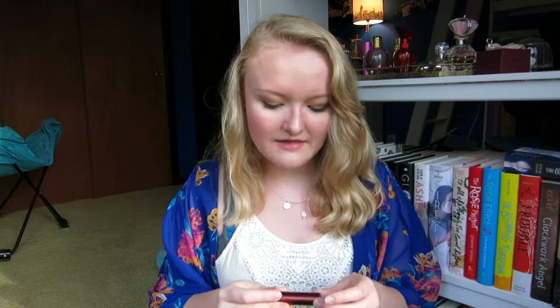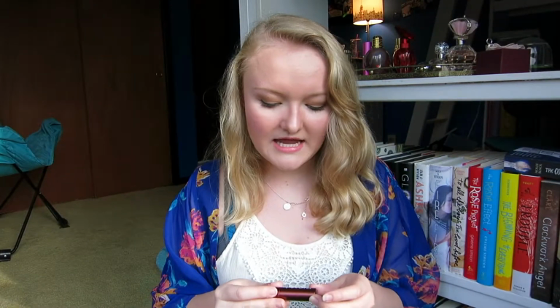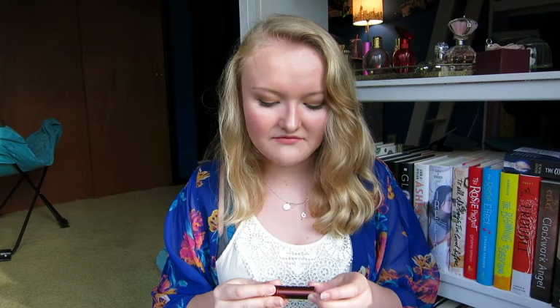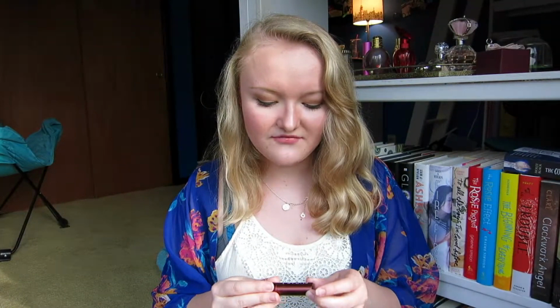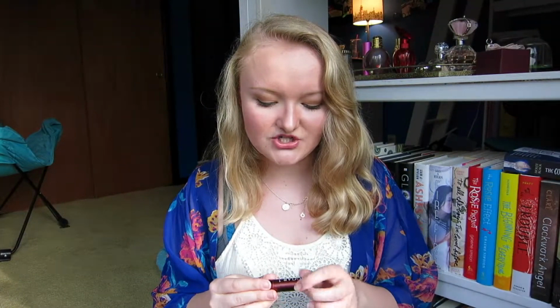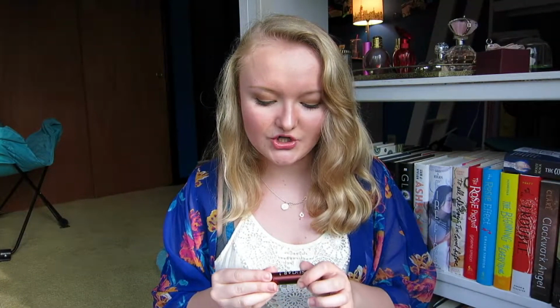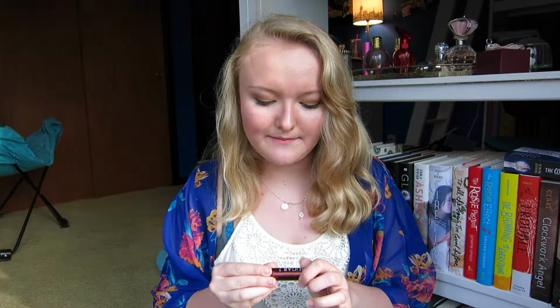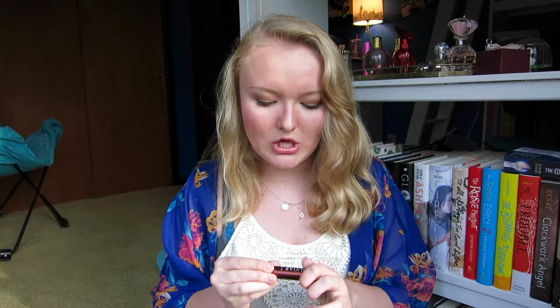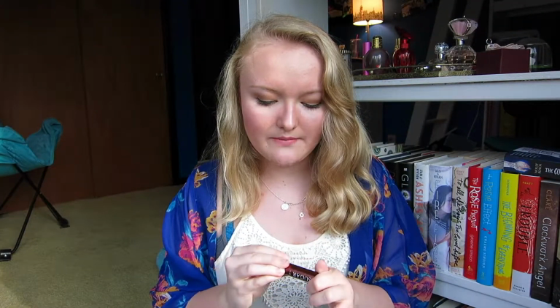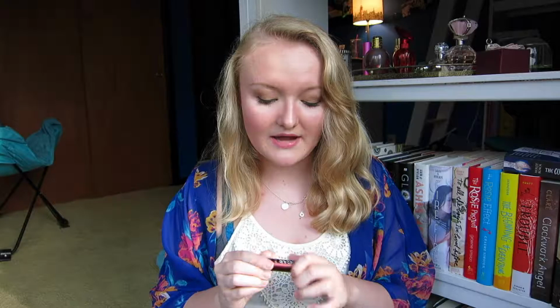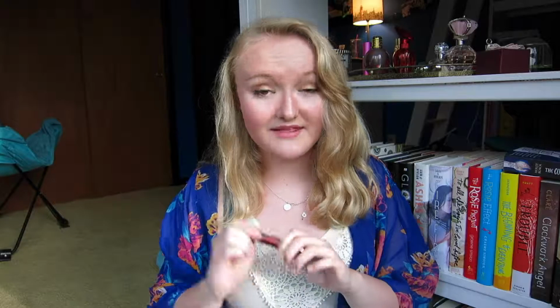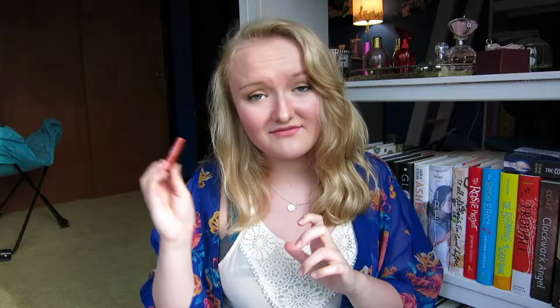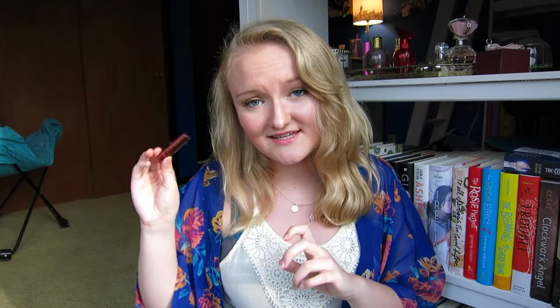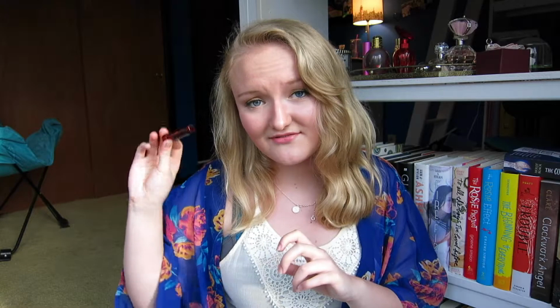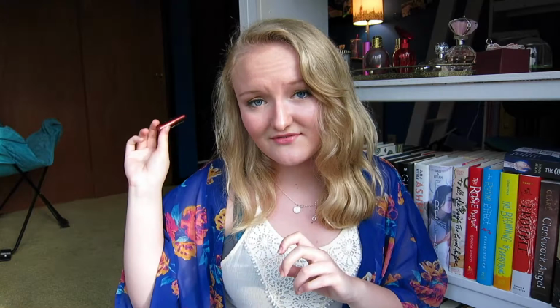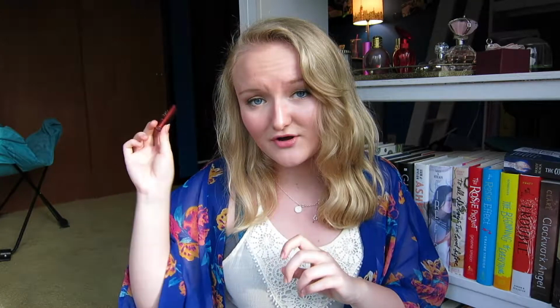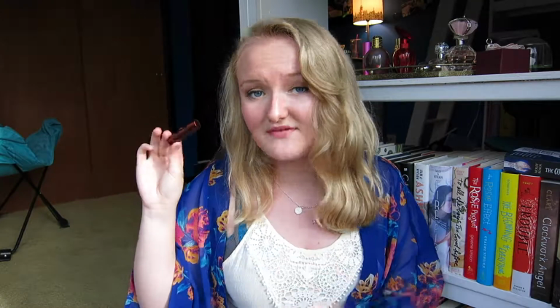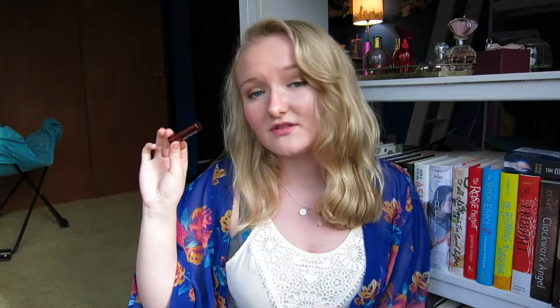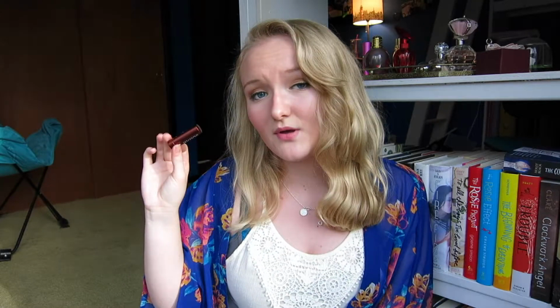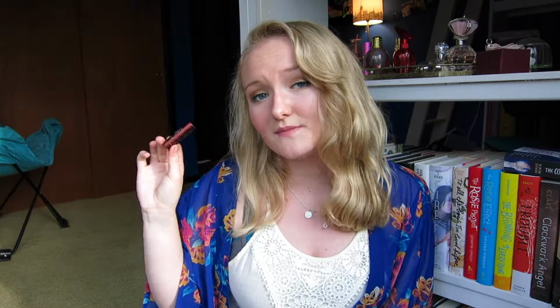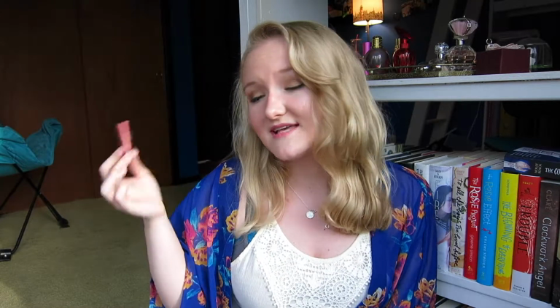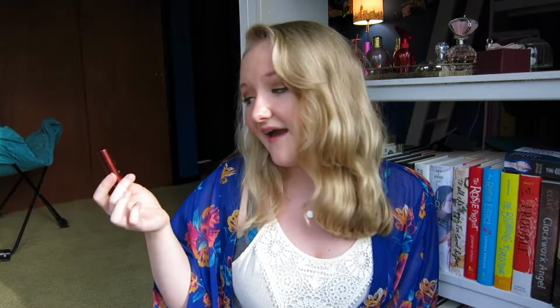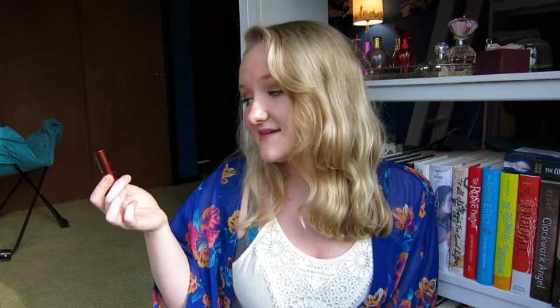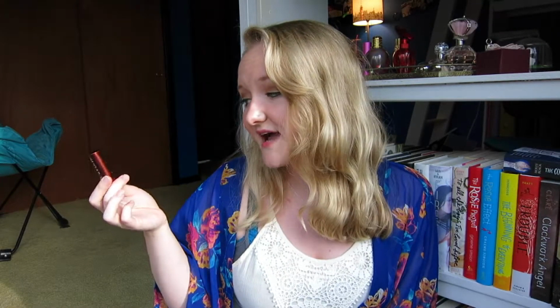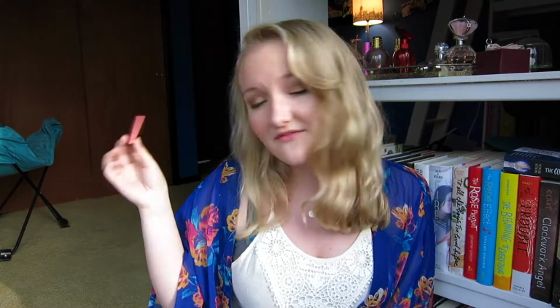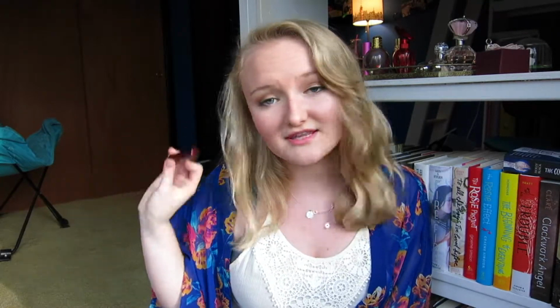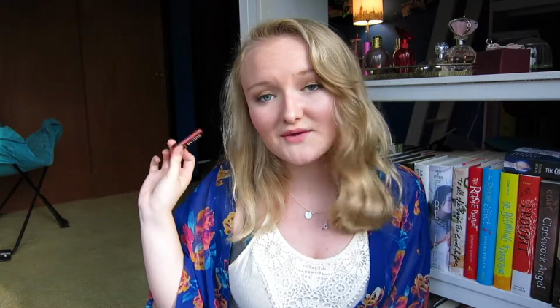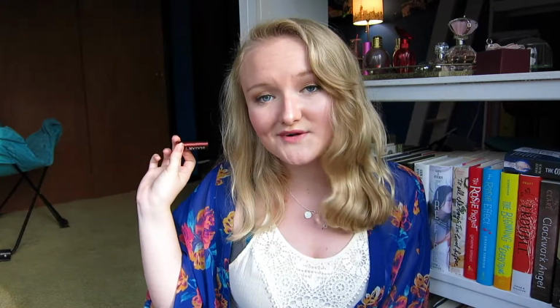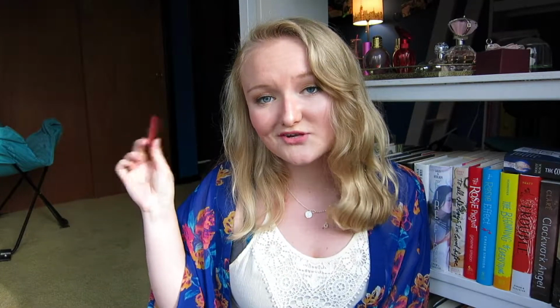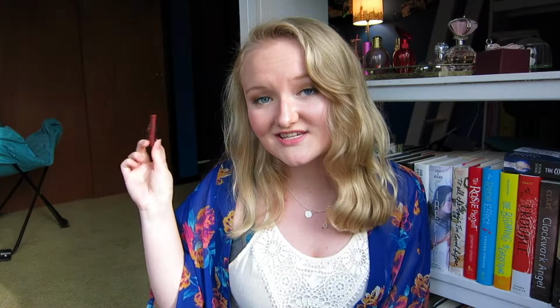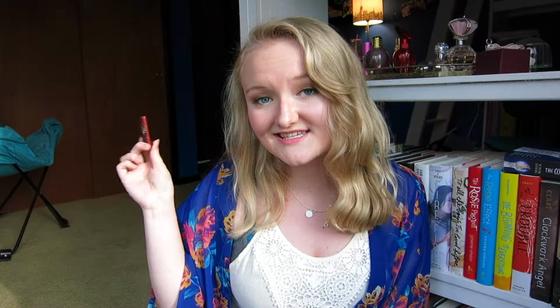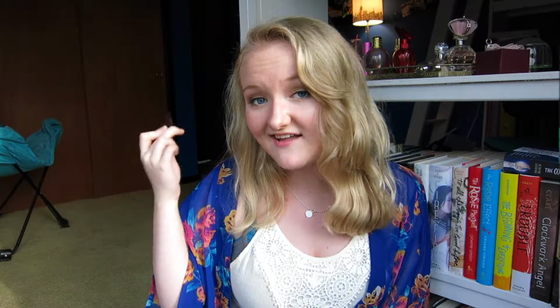Then I have the Fresh Sugar Lip Balm. I really love this stuff — it's one of my favorite lip balms and I would definitely purchase it again.